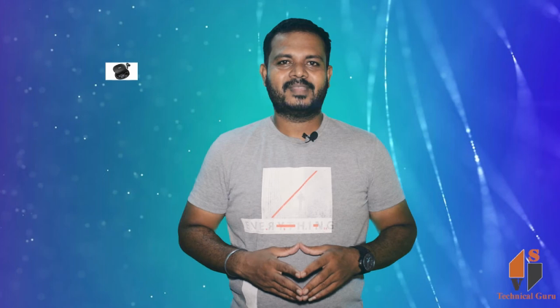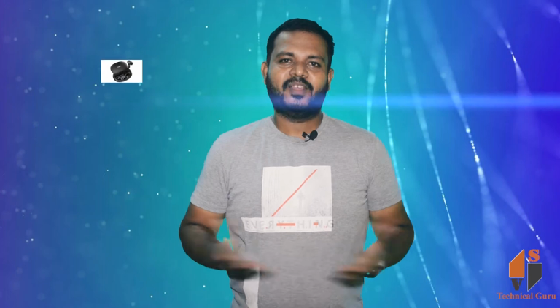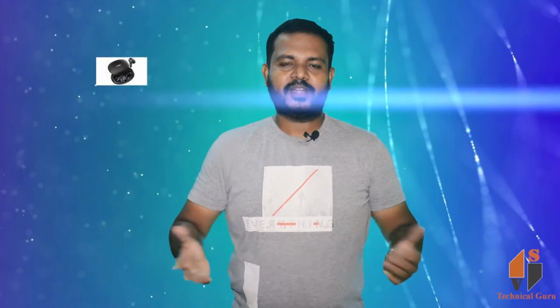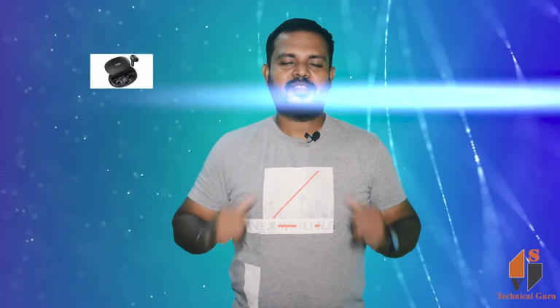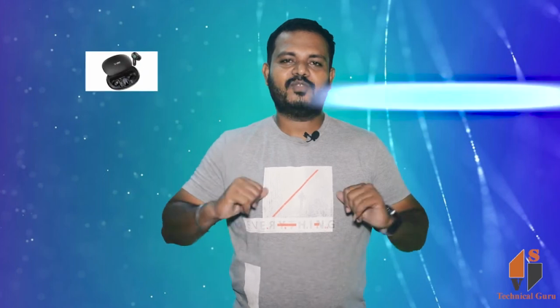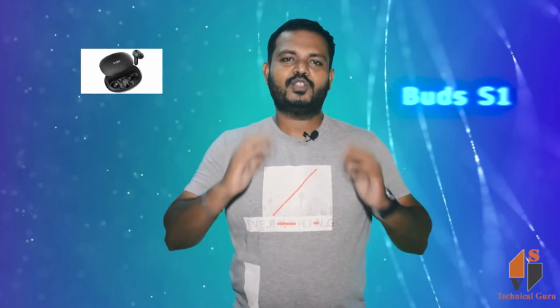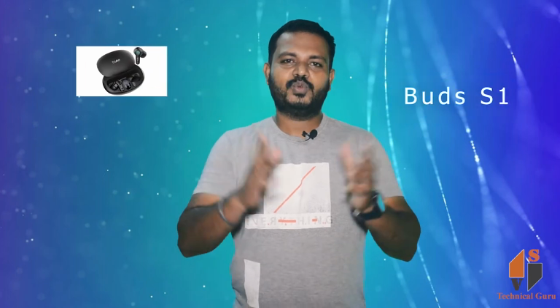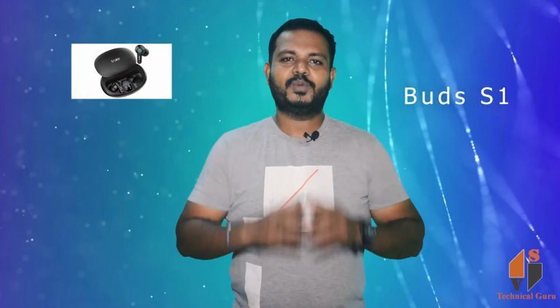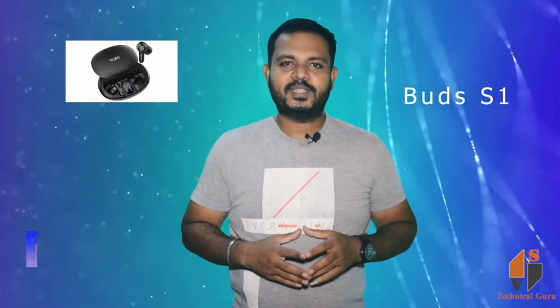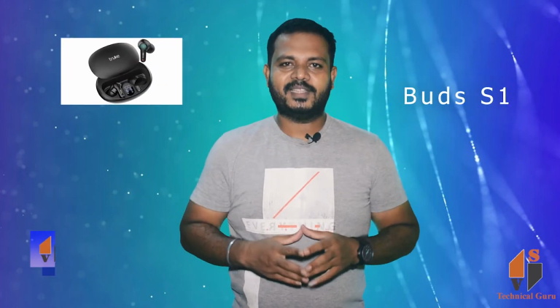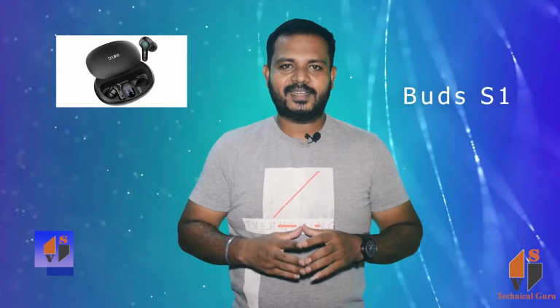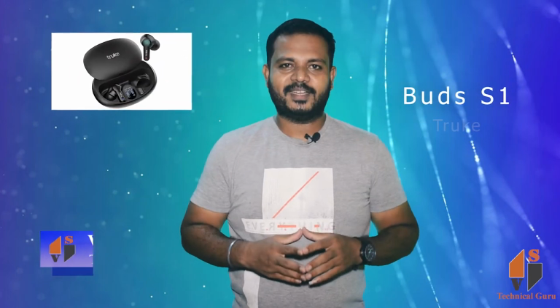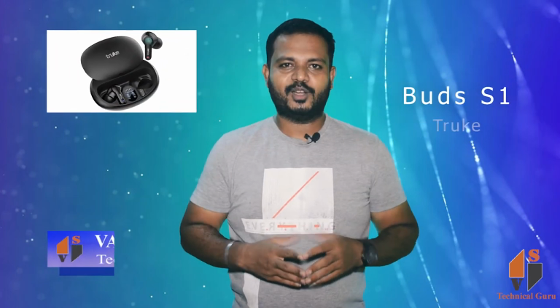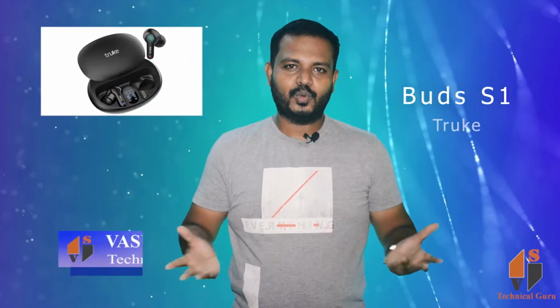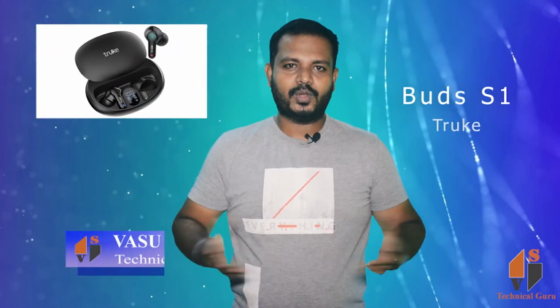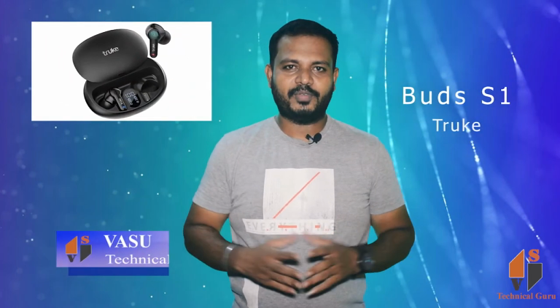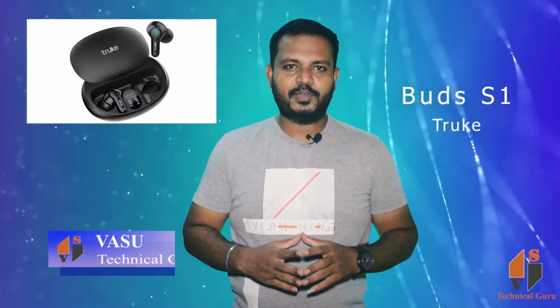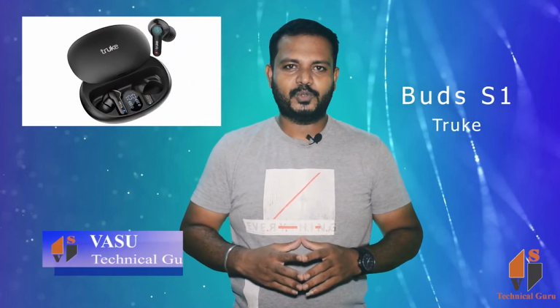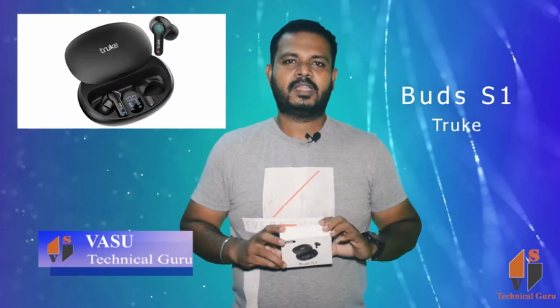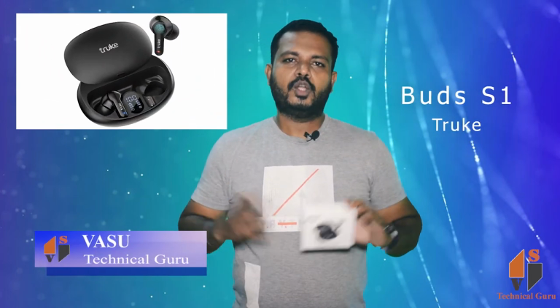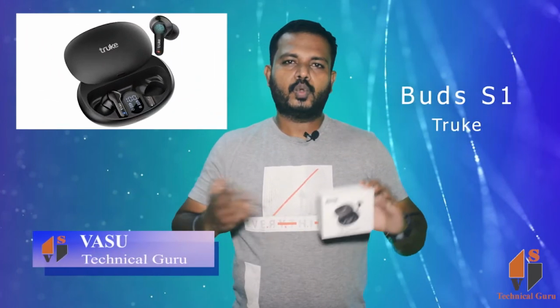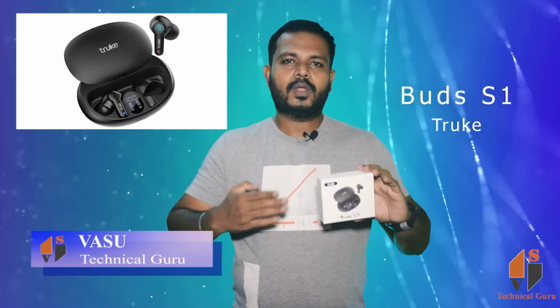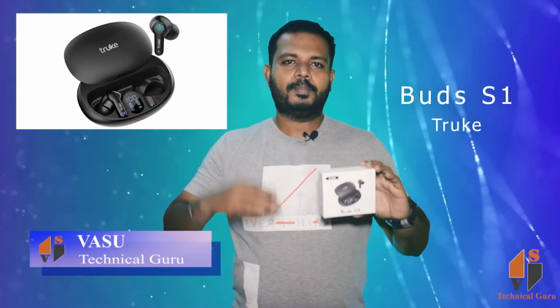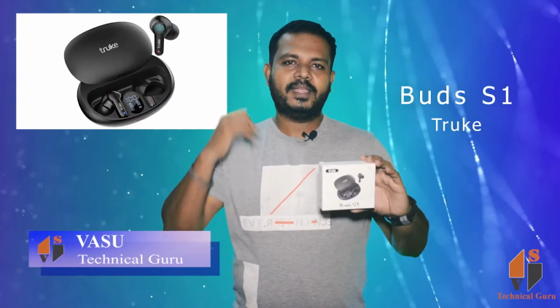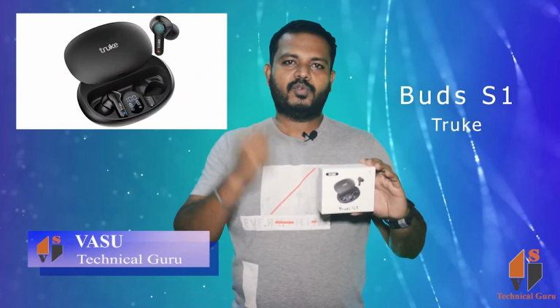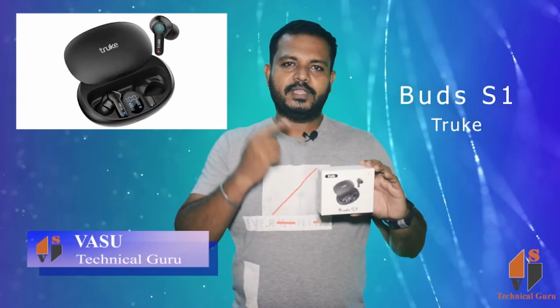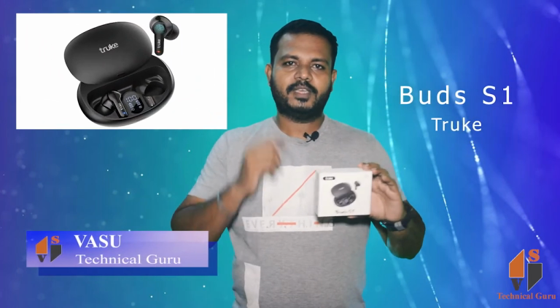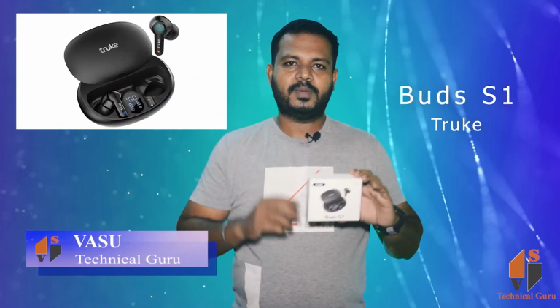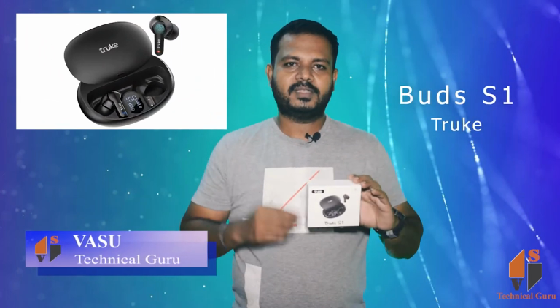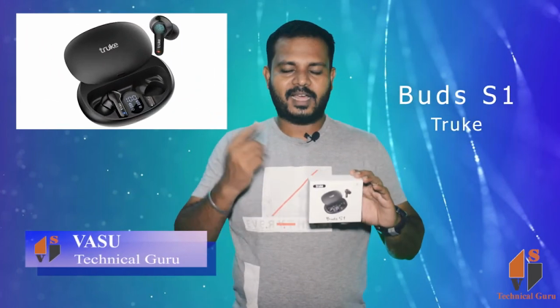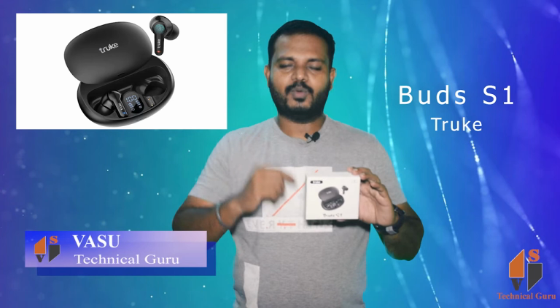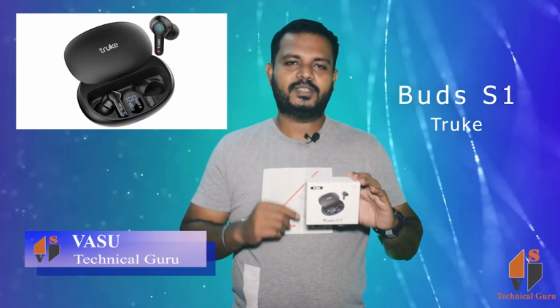Friends, Nanavasu, the technical guru, Navi. True company, one ear buds unboxing.